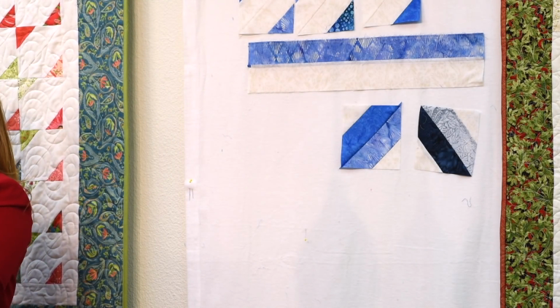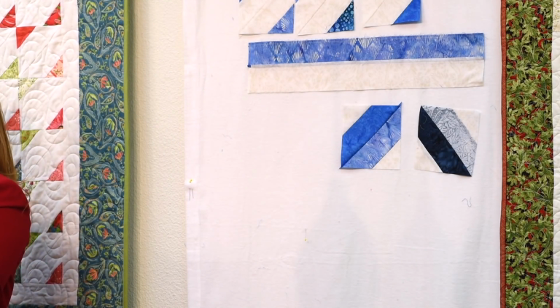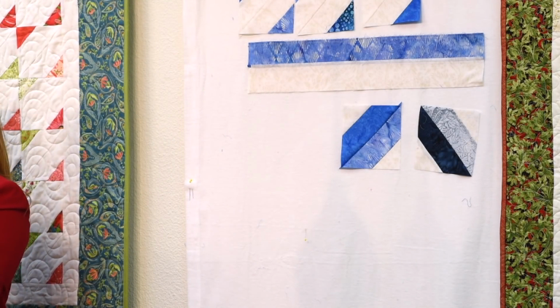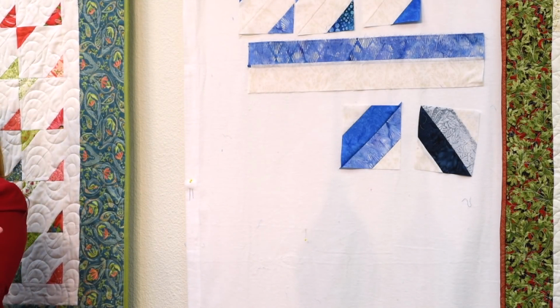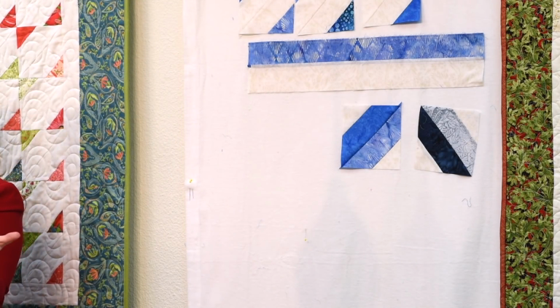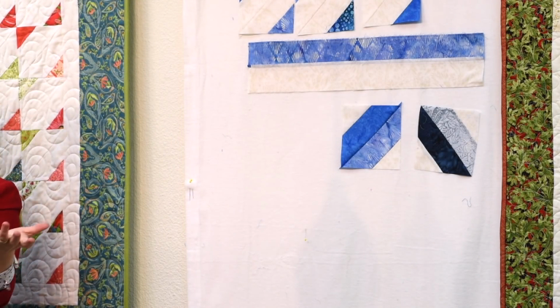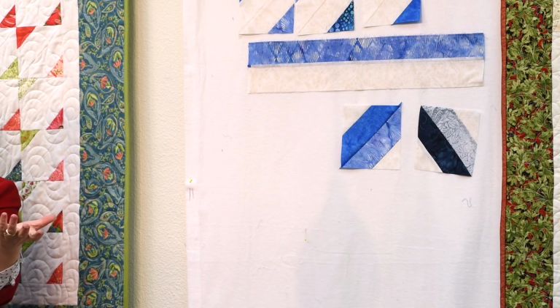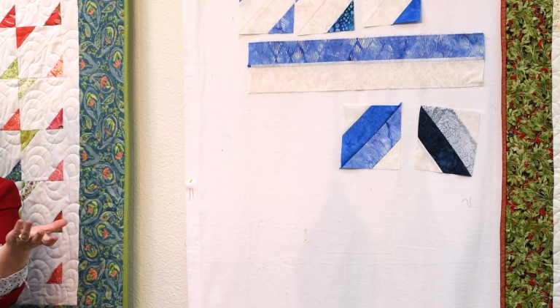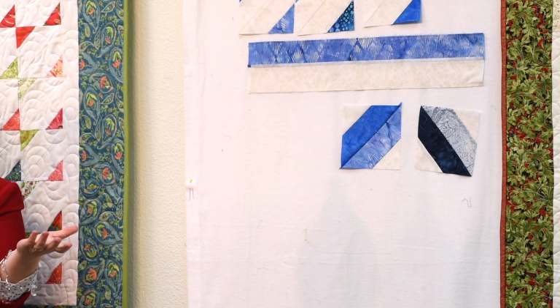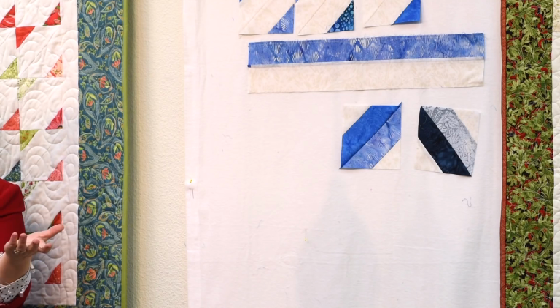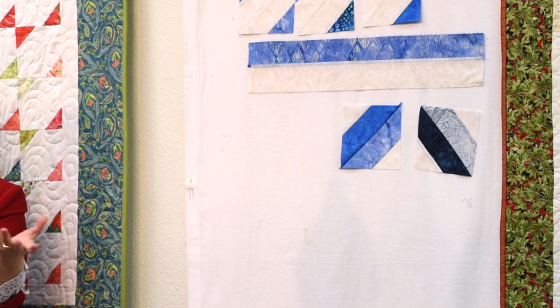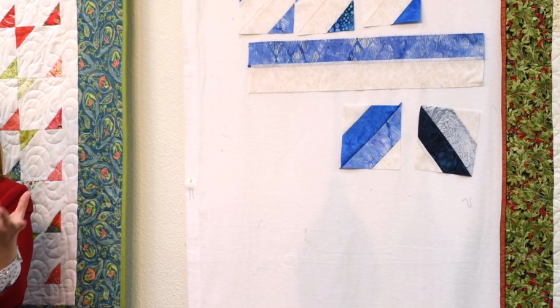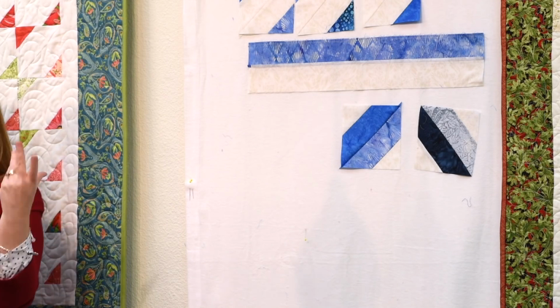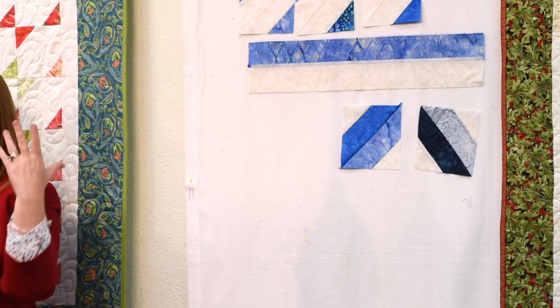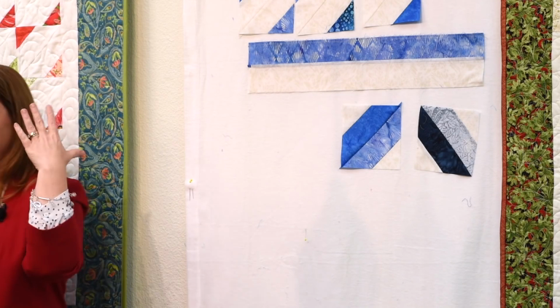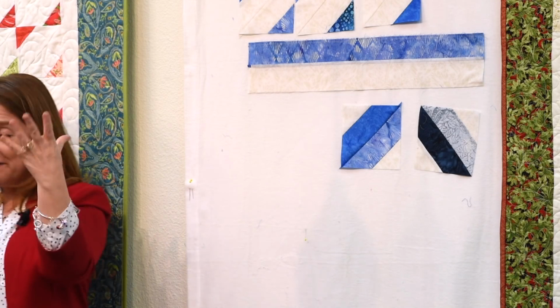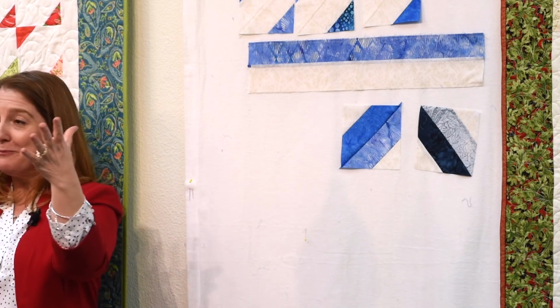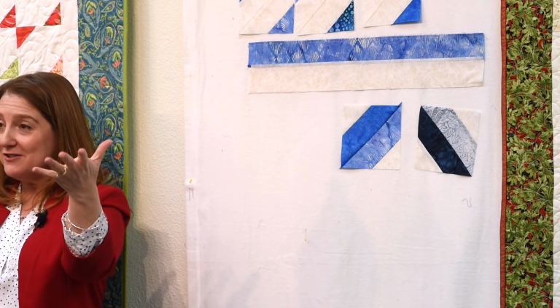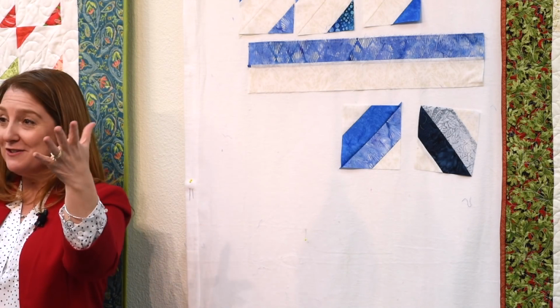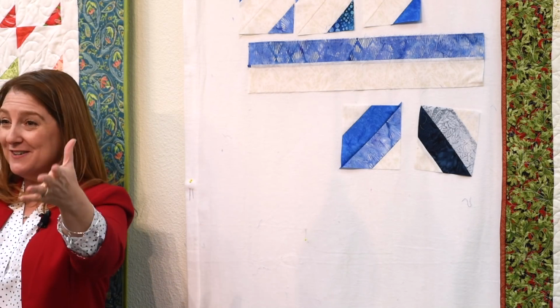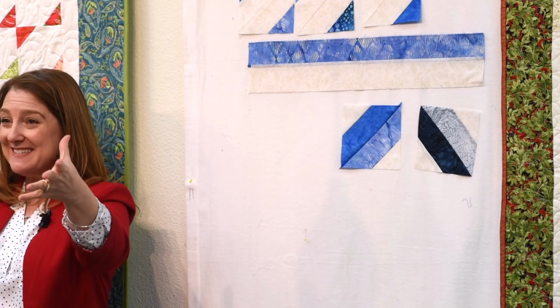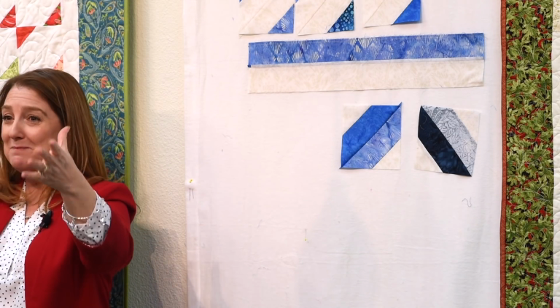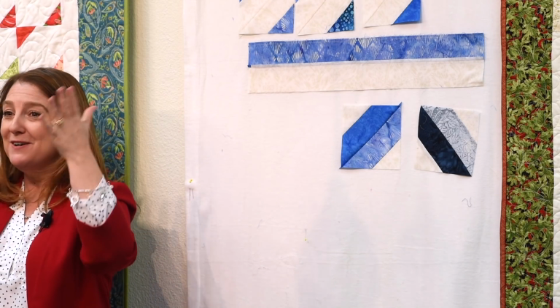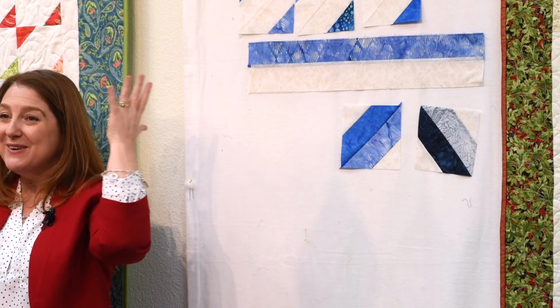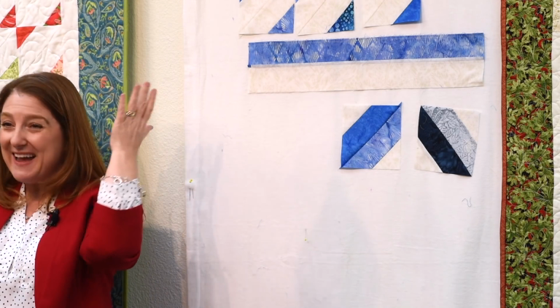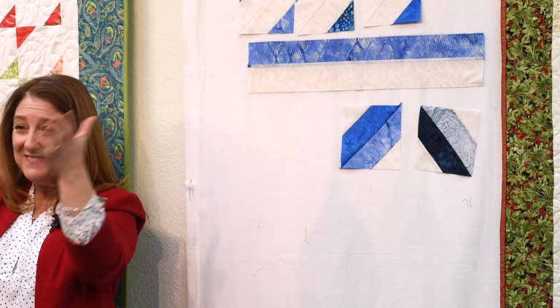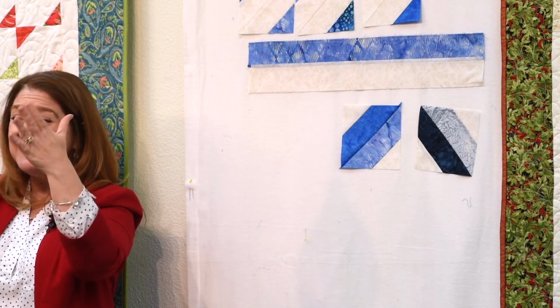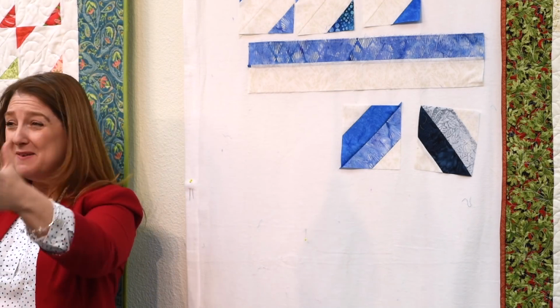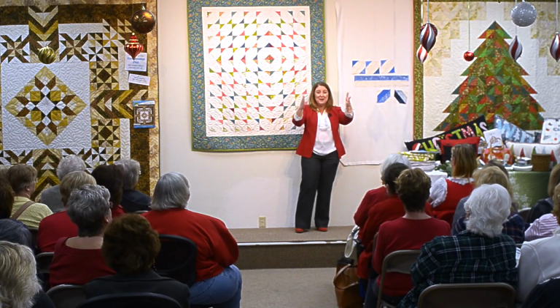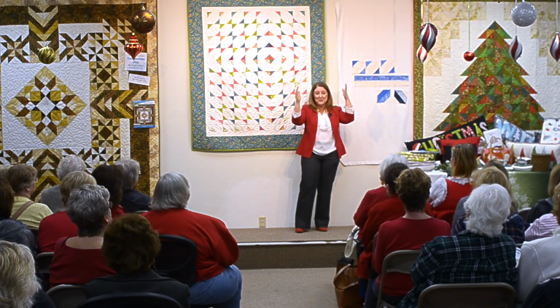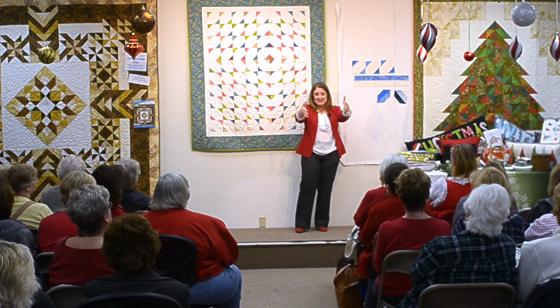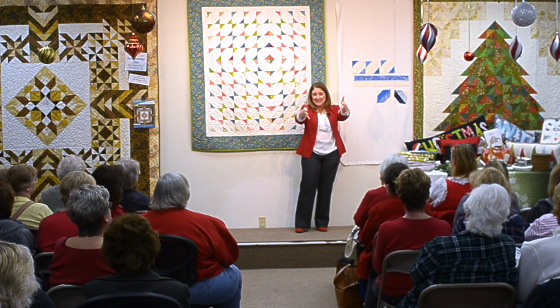Very nice, very simple, very easy. What a perfect project for December — you can have it done by Christmas.